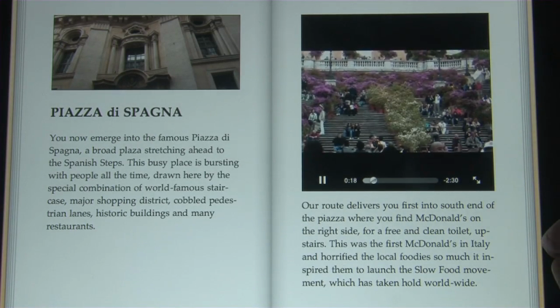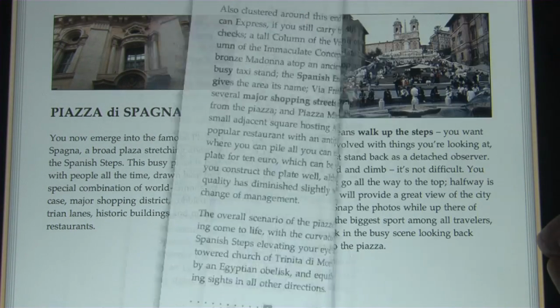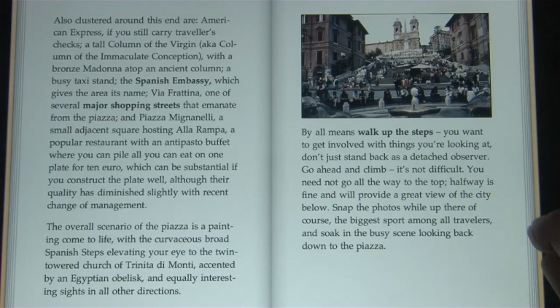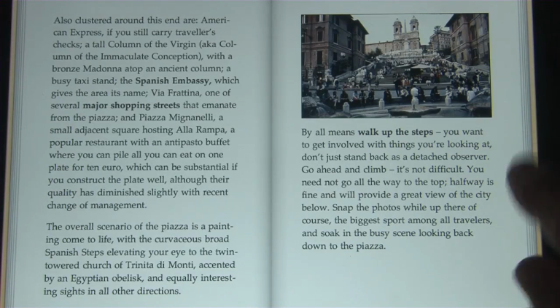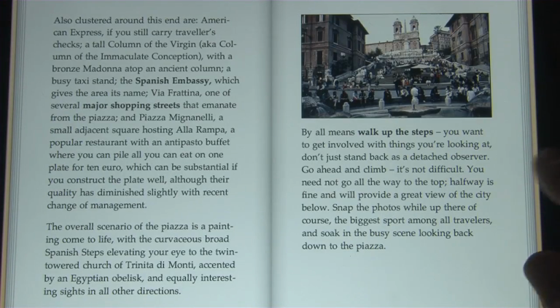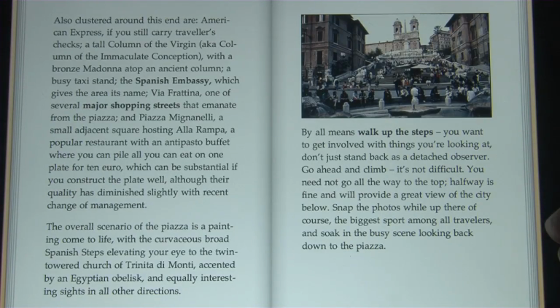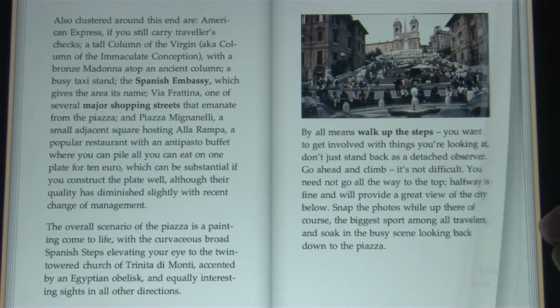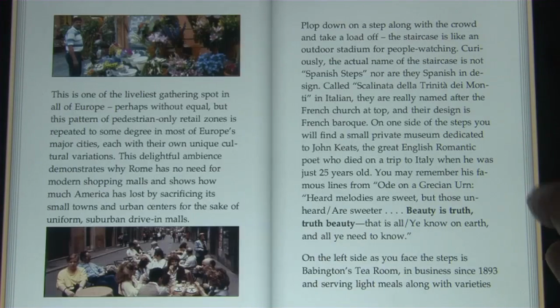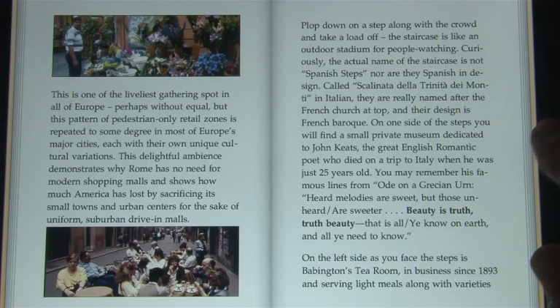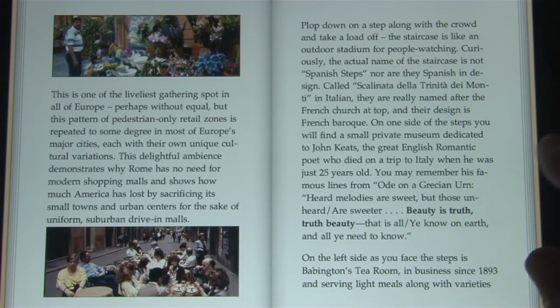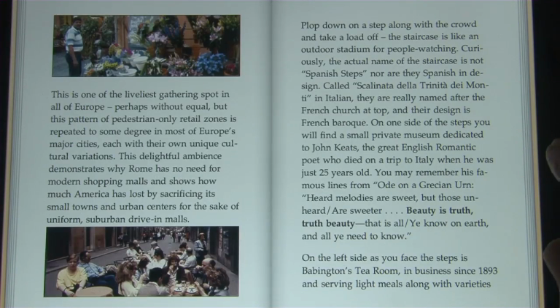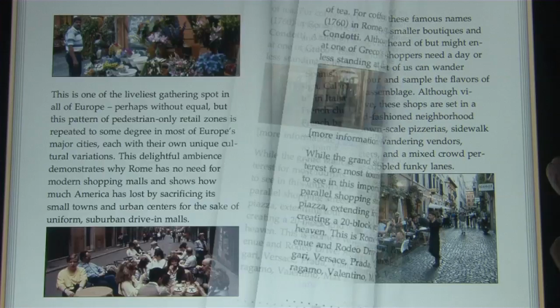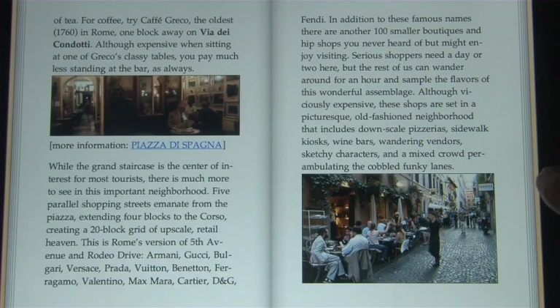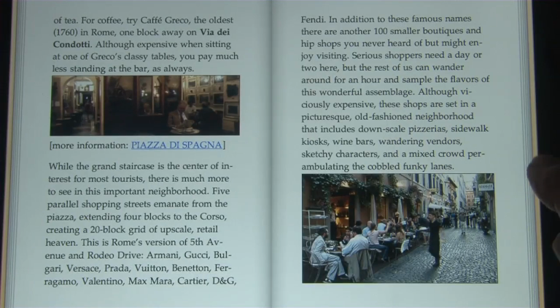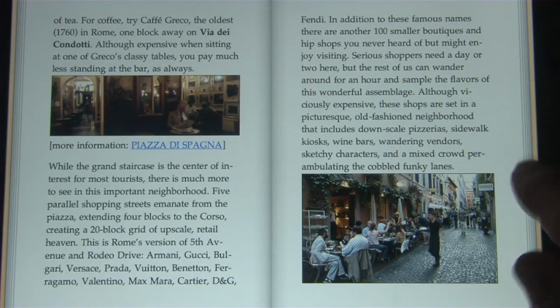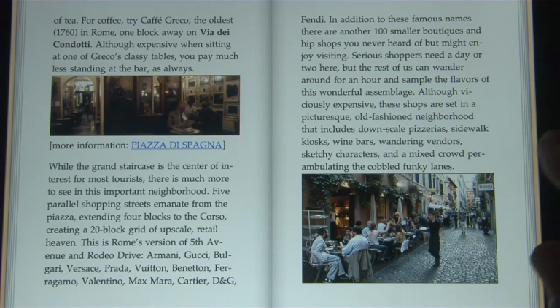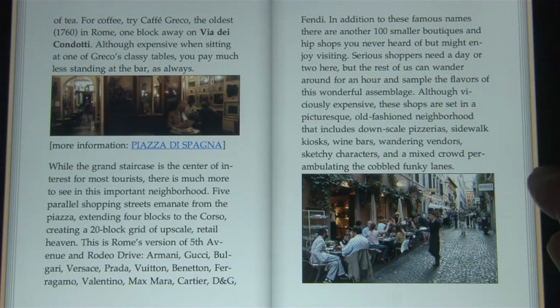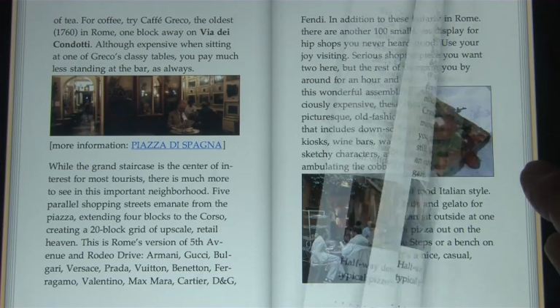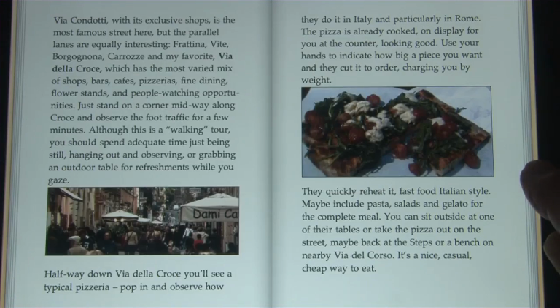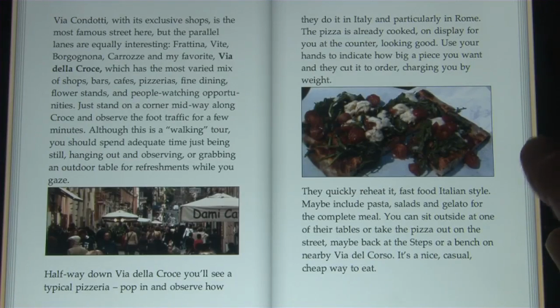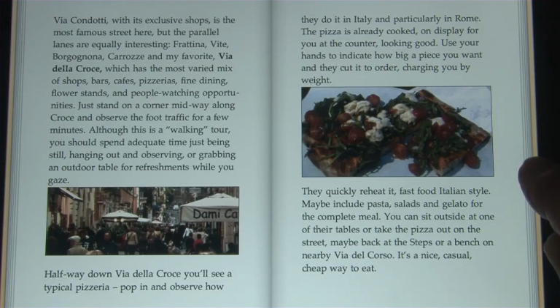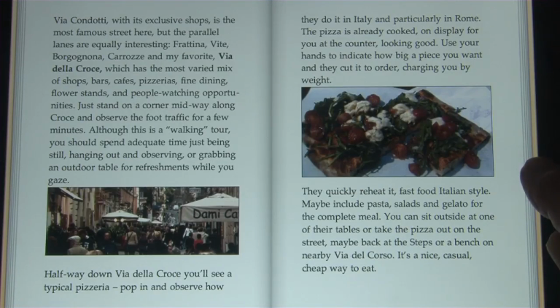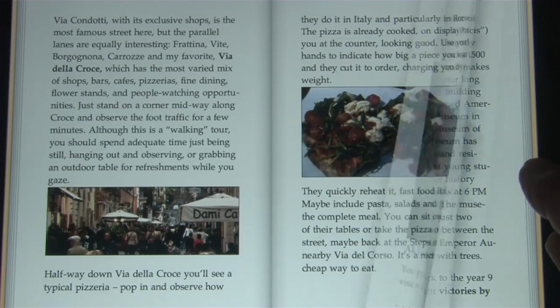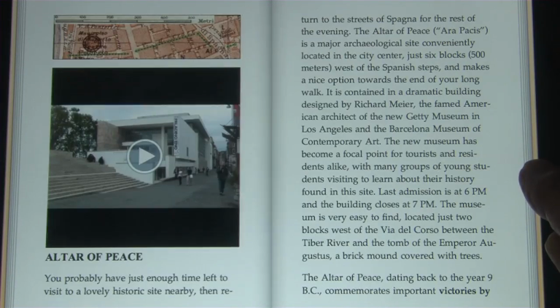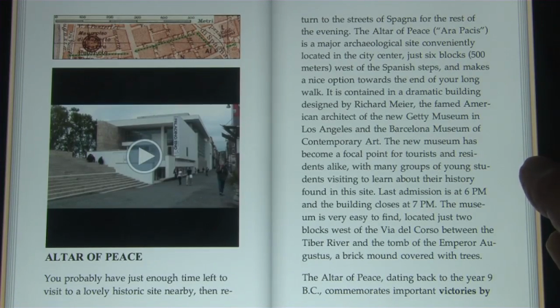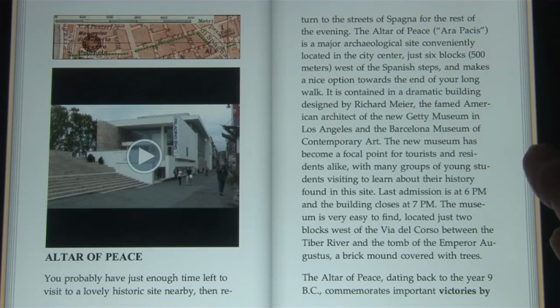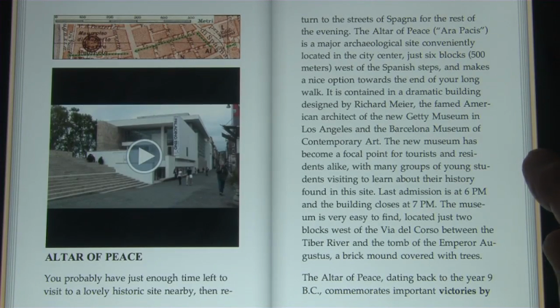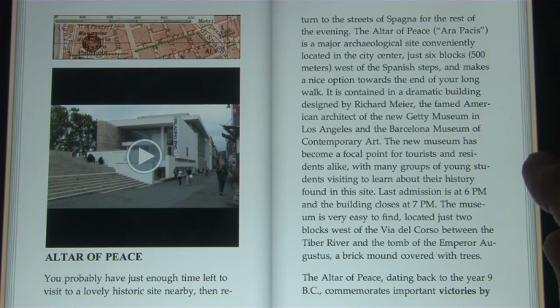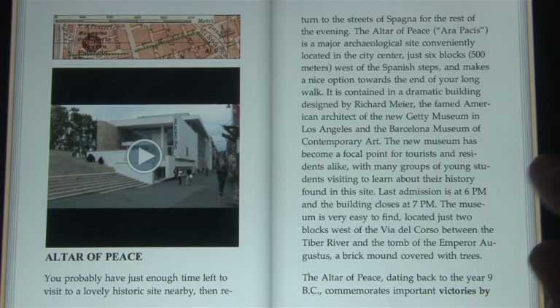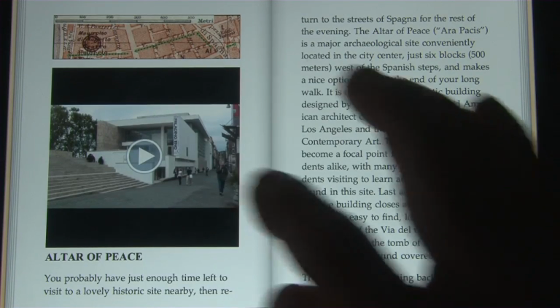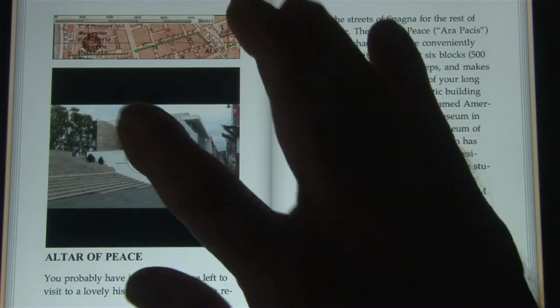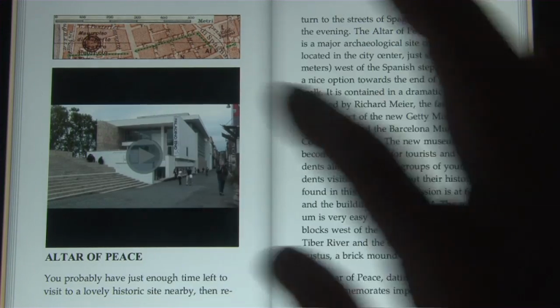There's a lot of text as well, of course, that describes all of the sites, and over 300 color photographs.